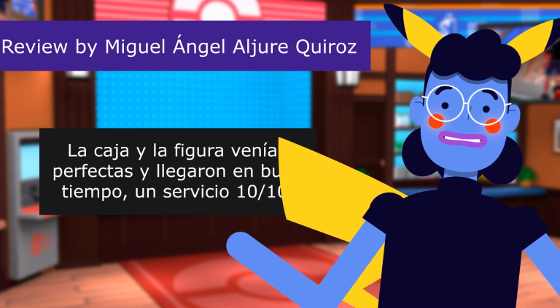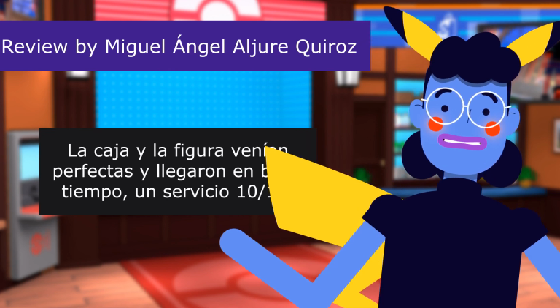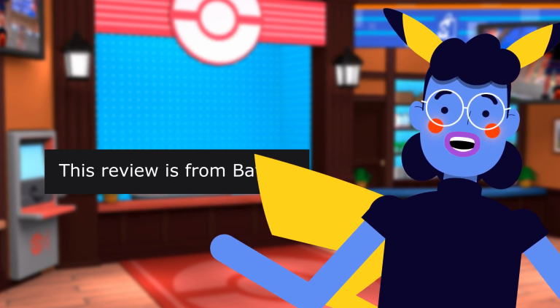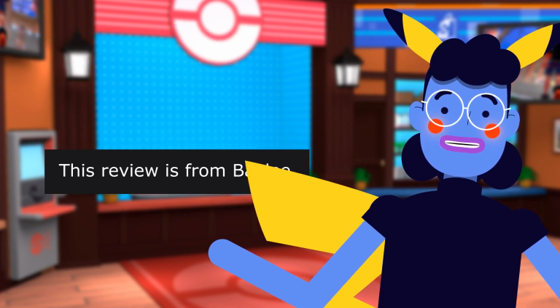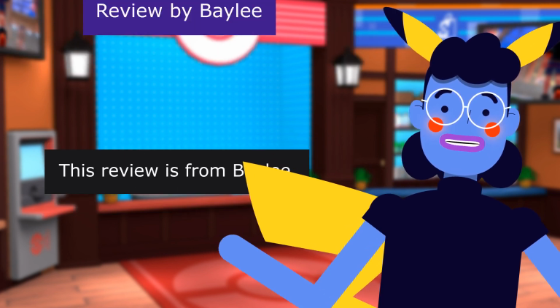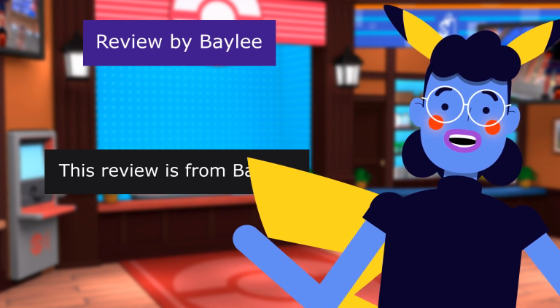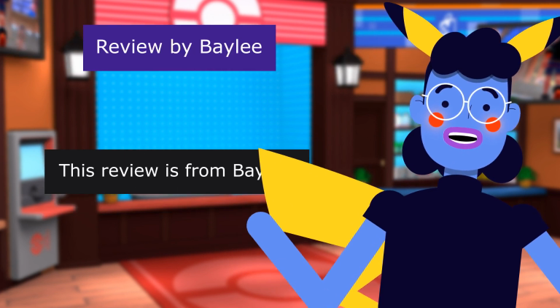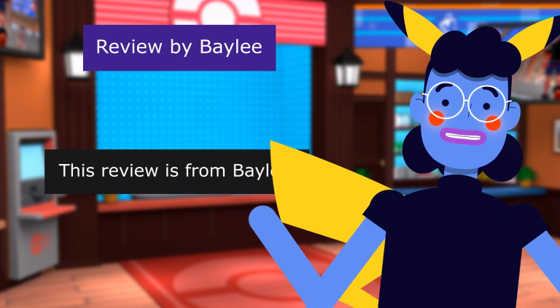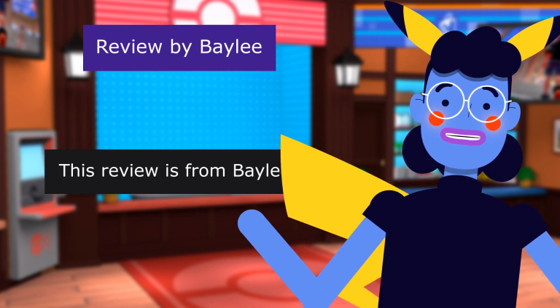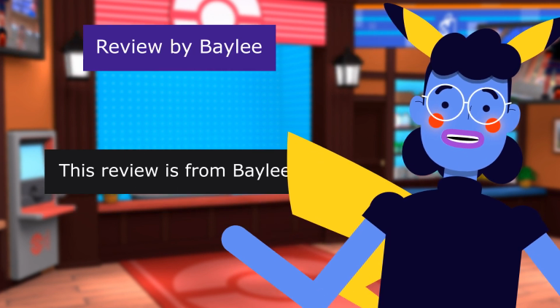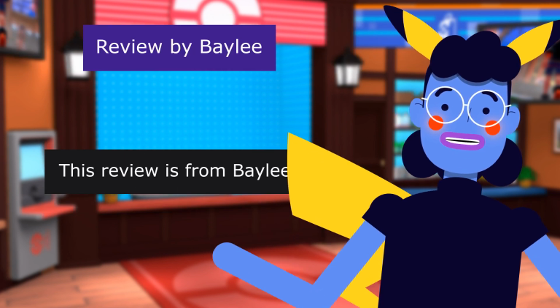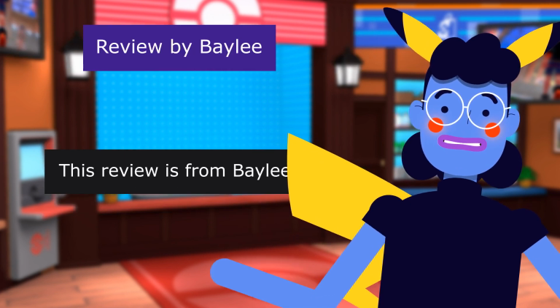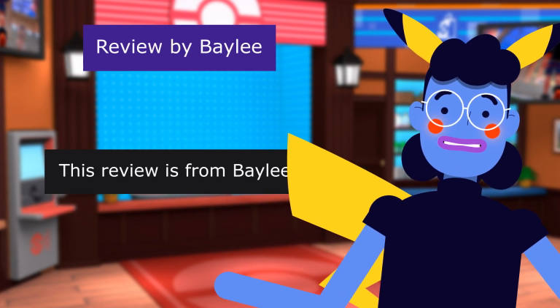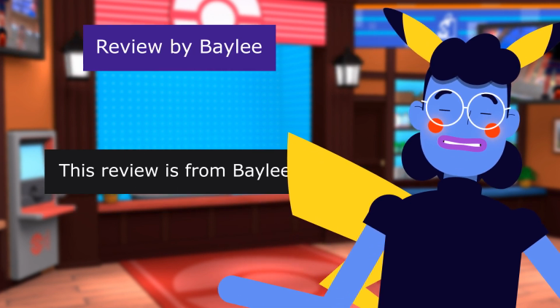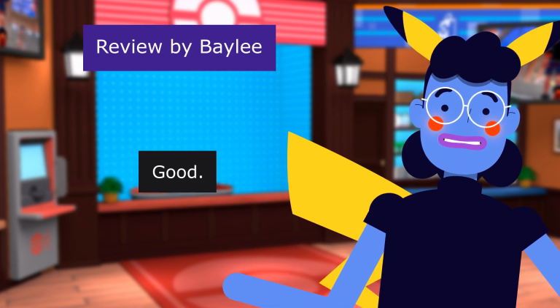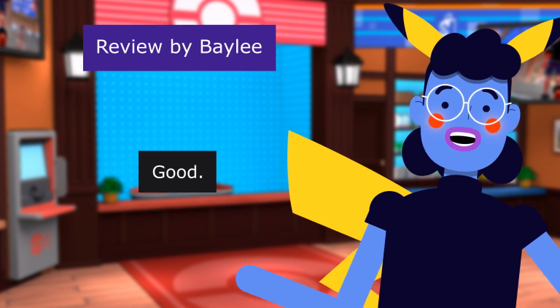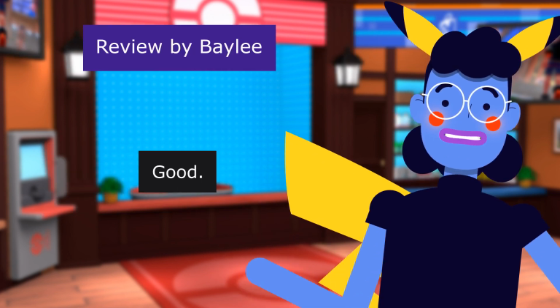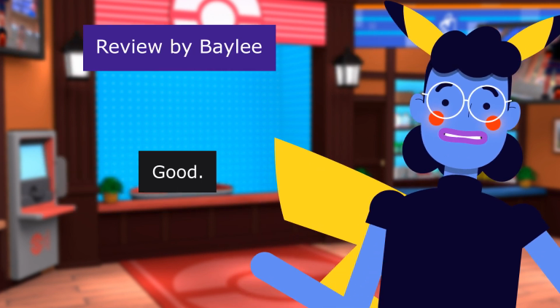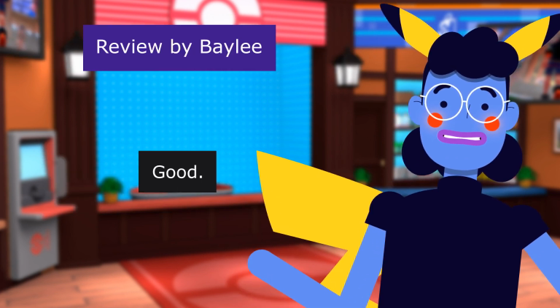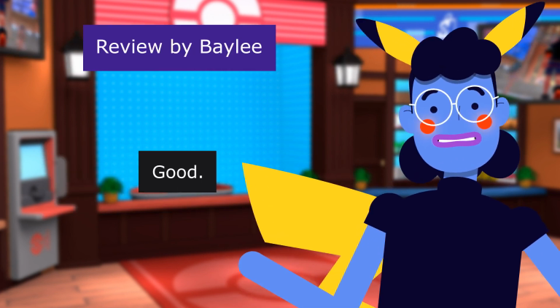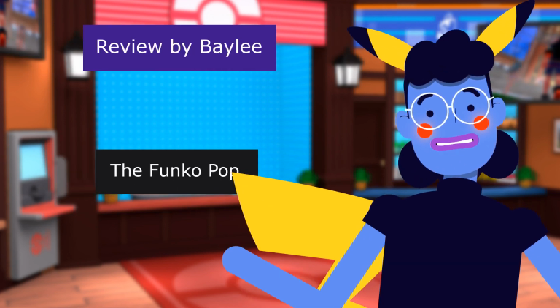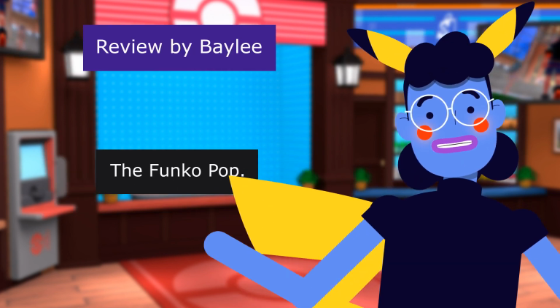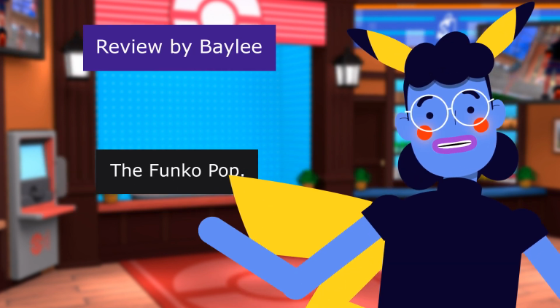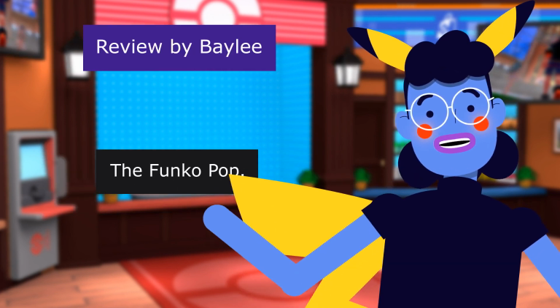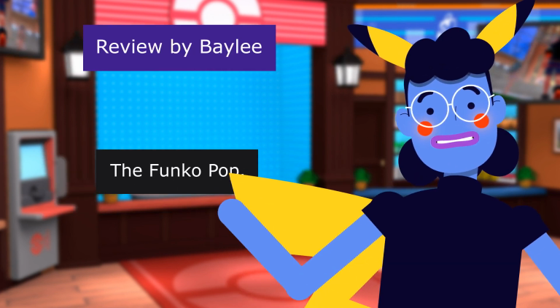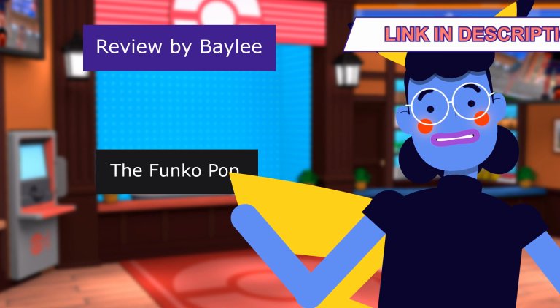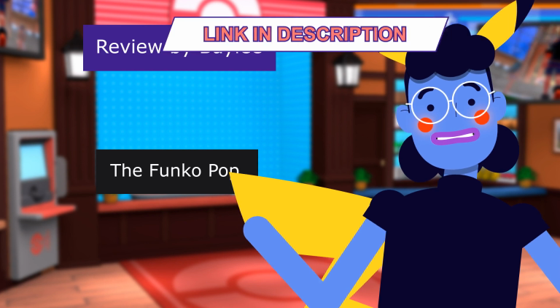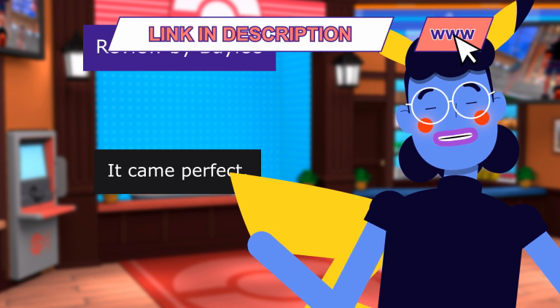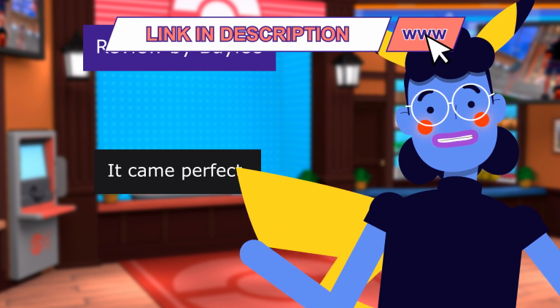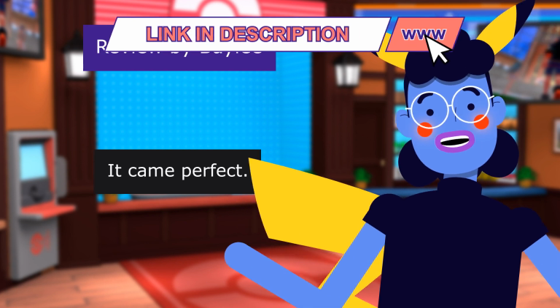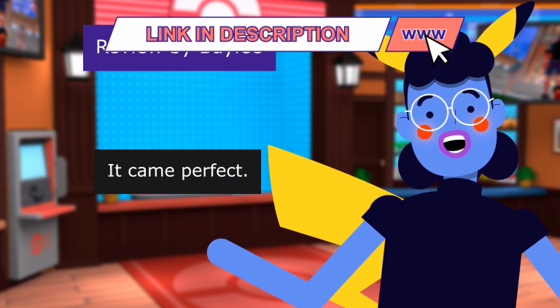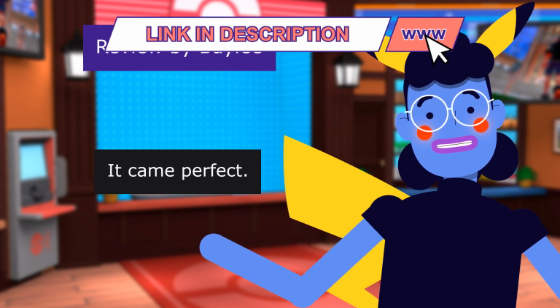This review is from Bailey. Good. The Funko Pop came perfect.